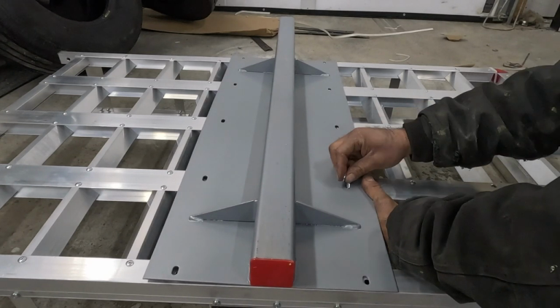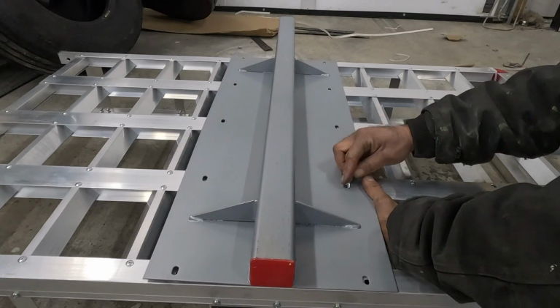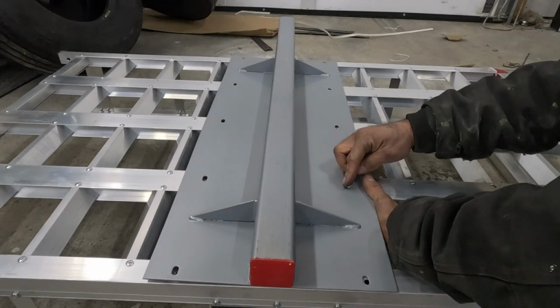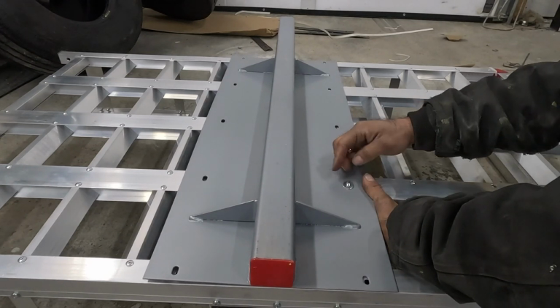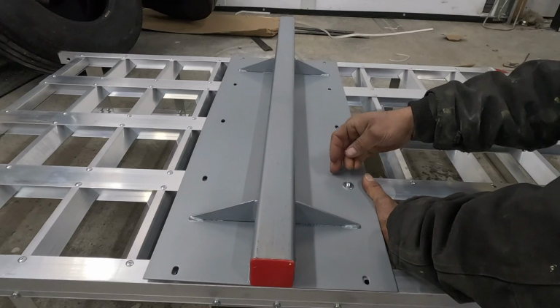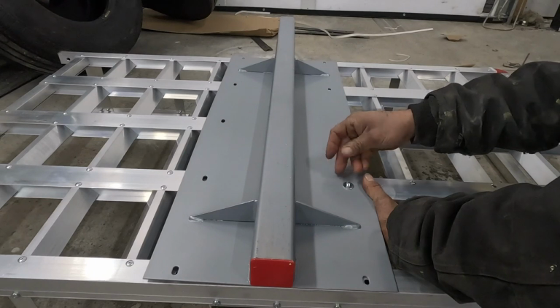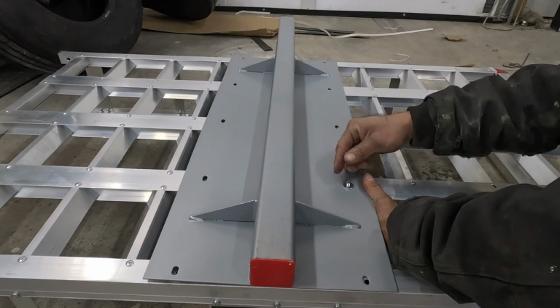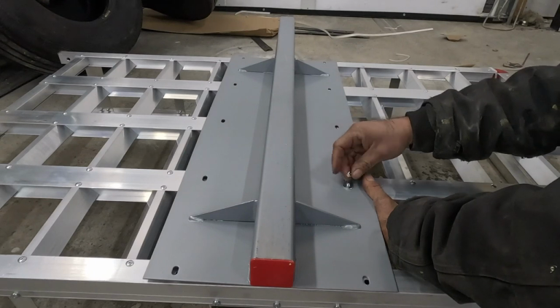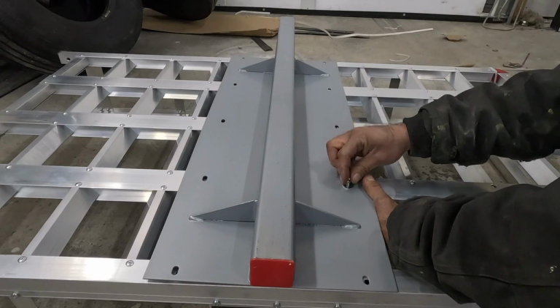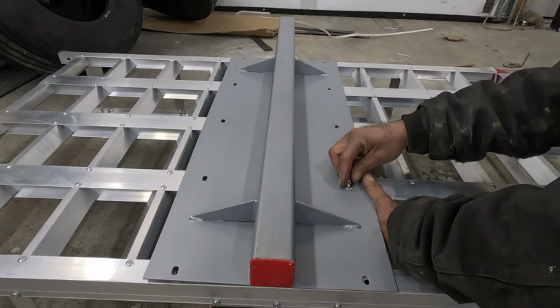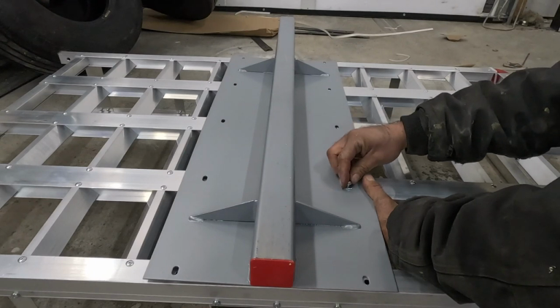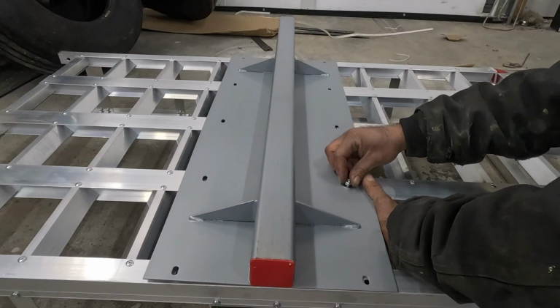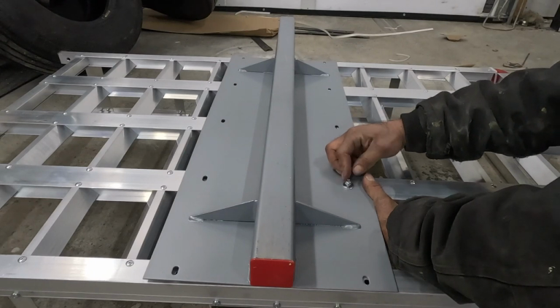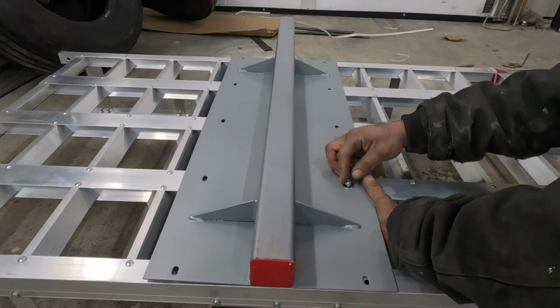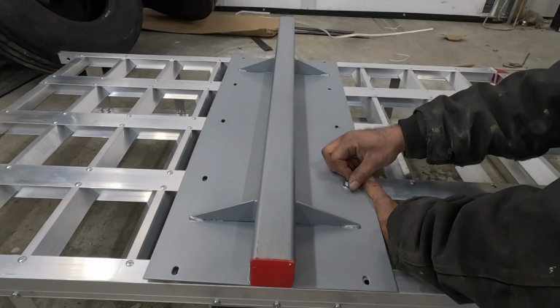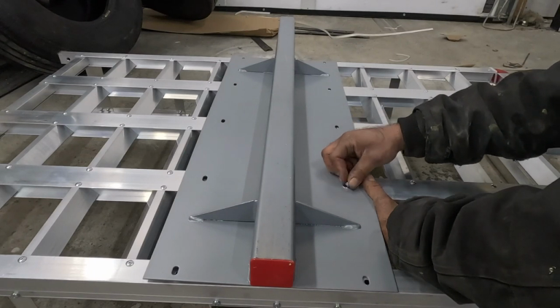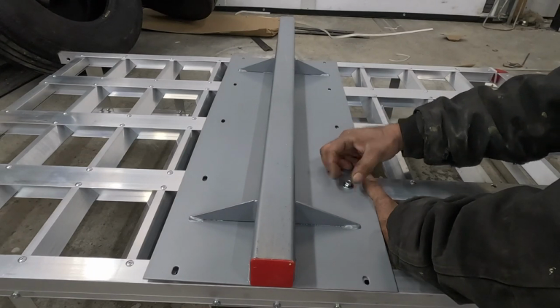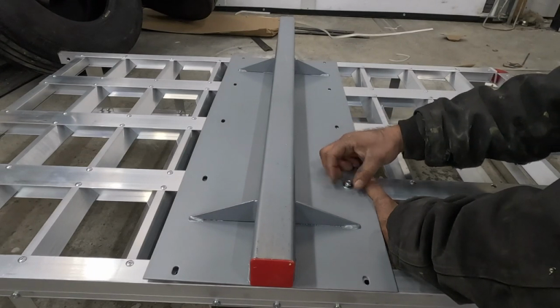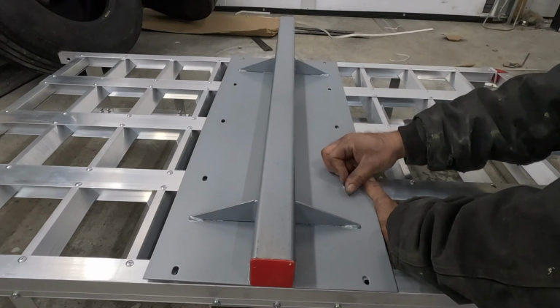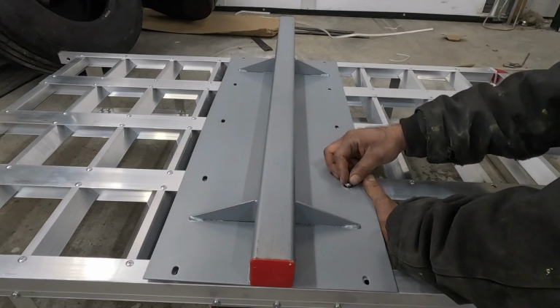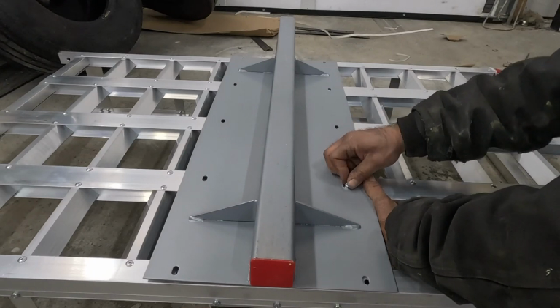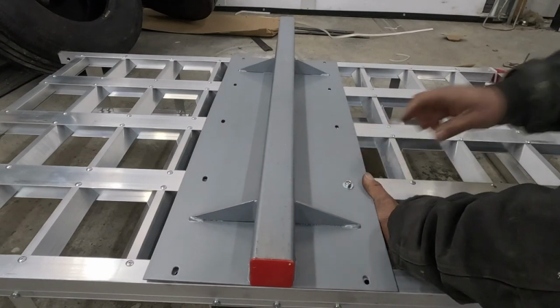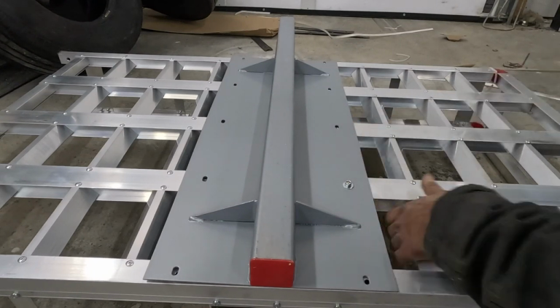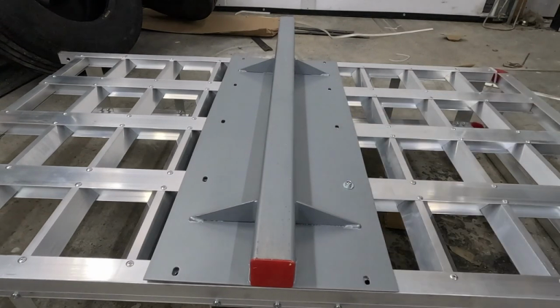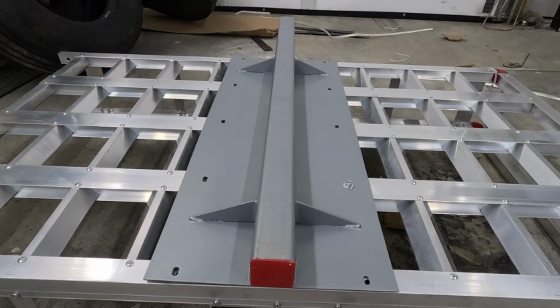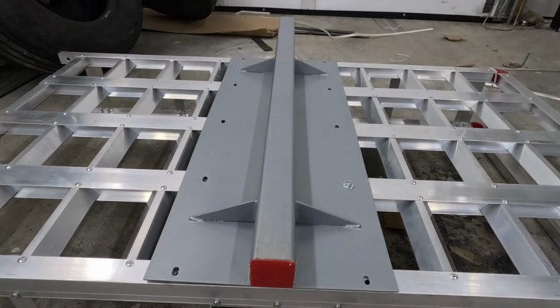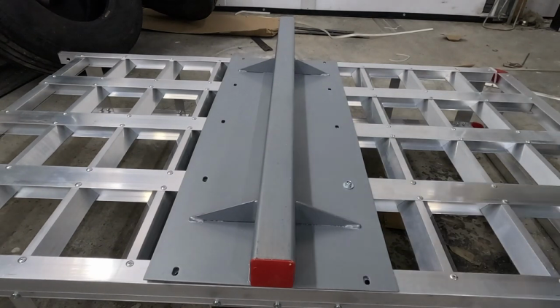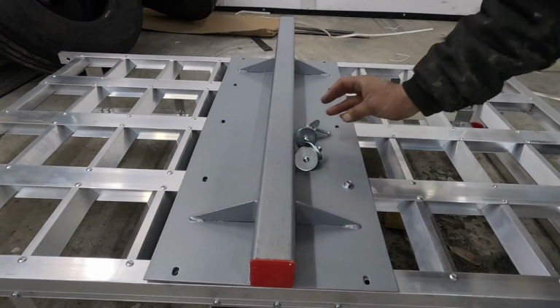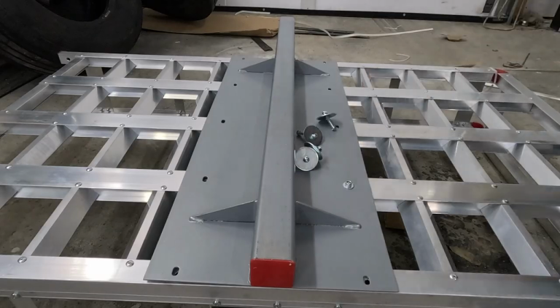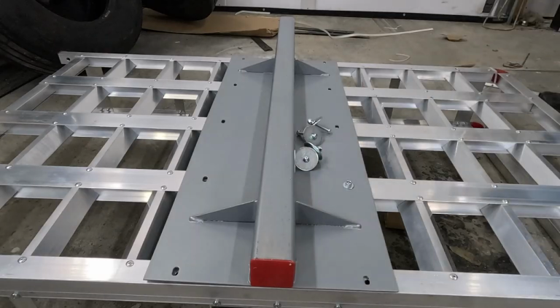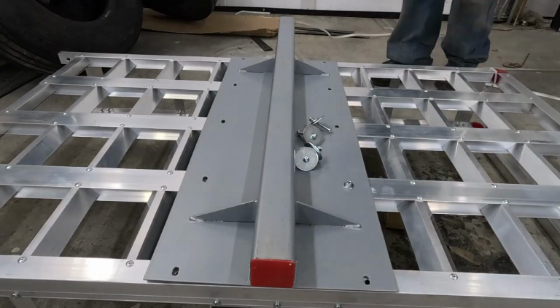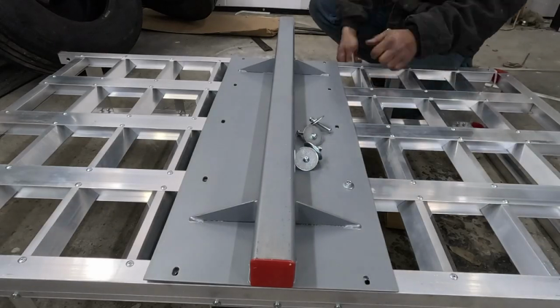Now once I got all the bolts installed, I tighten it down. Just be sure here to not over-tighten it or else it will dent the aluminum on the top side.